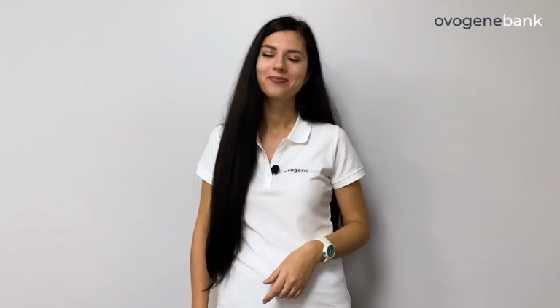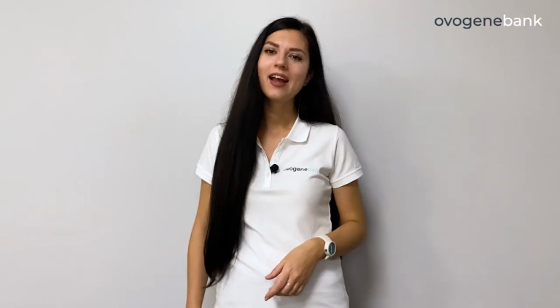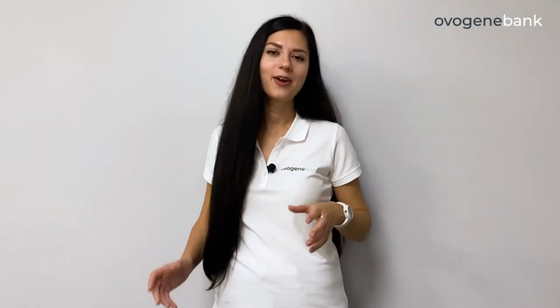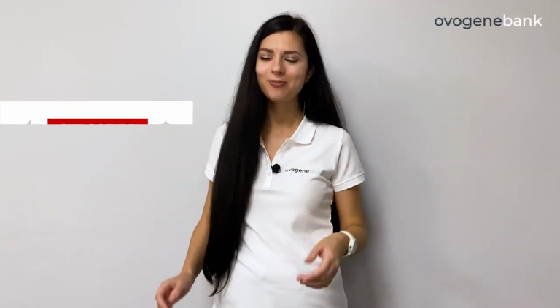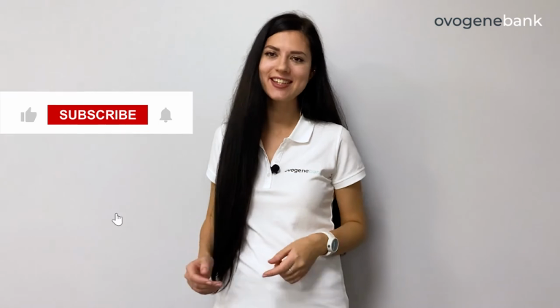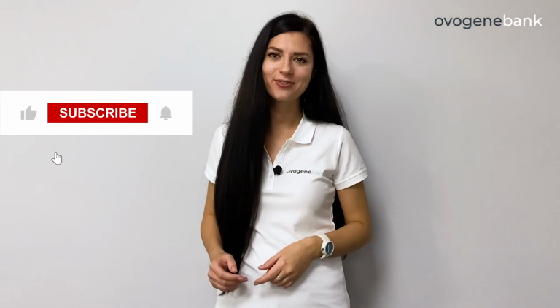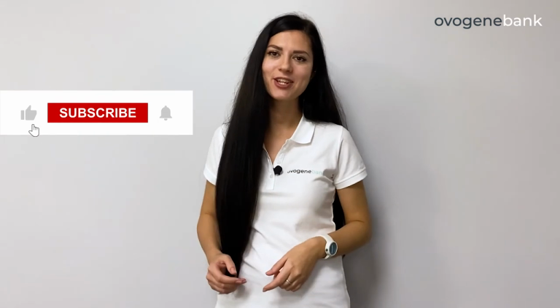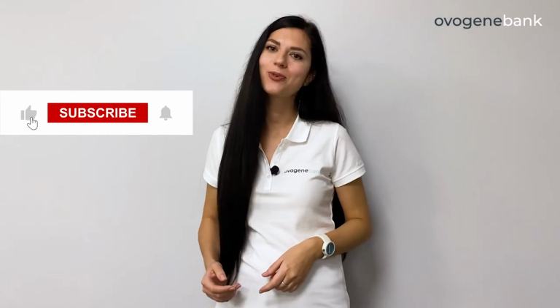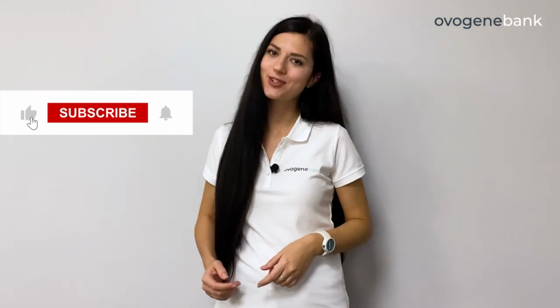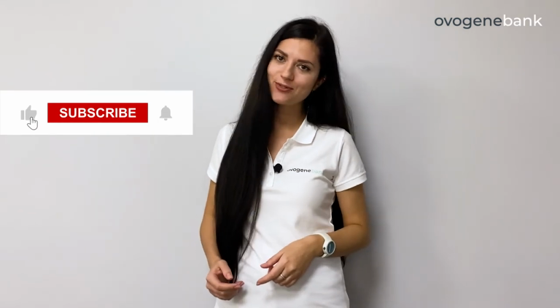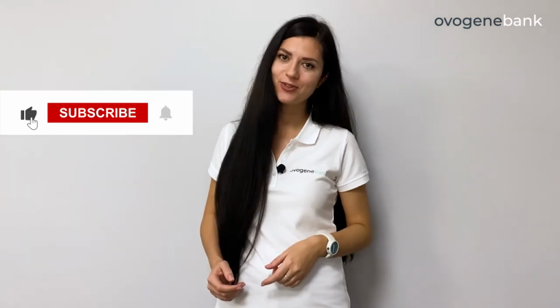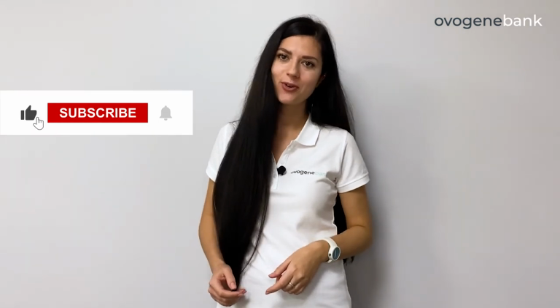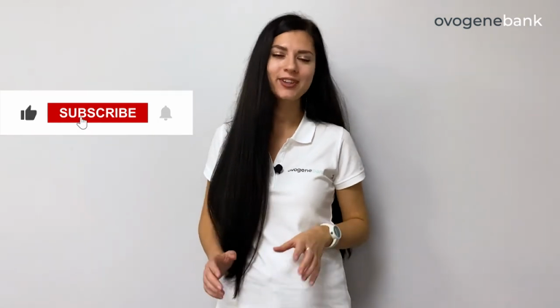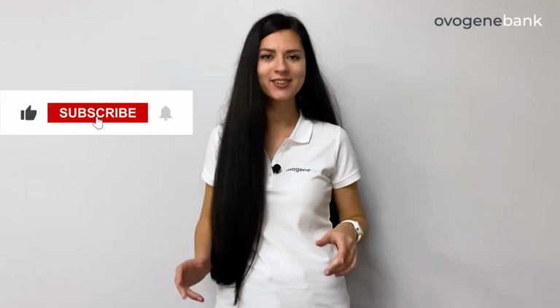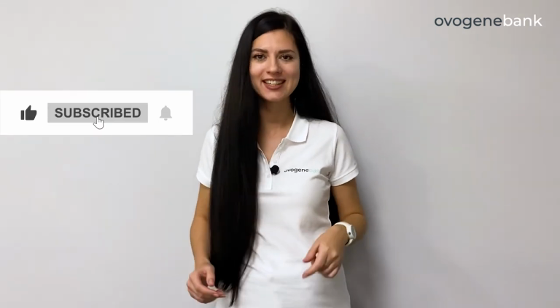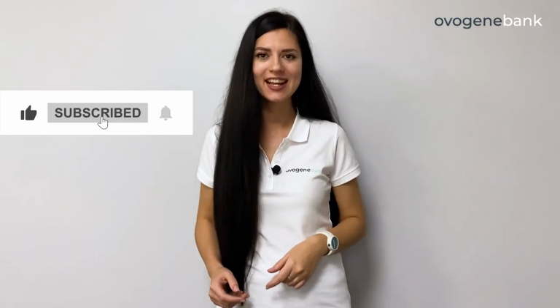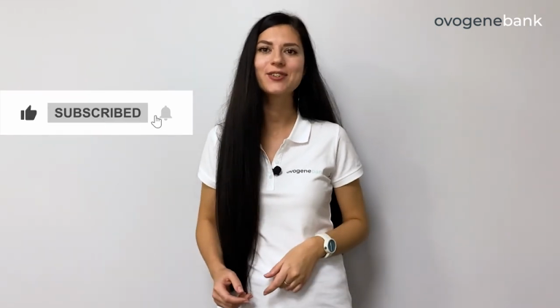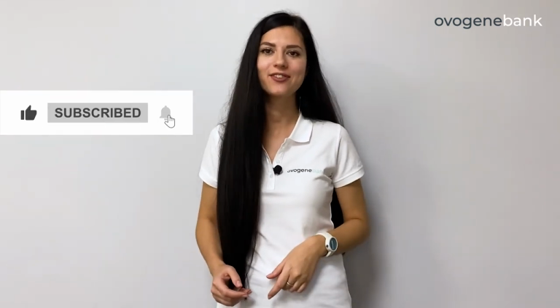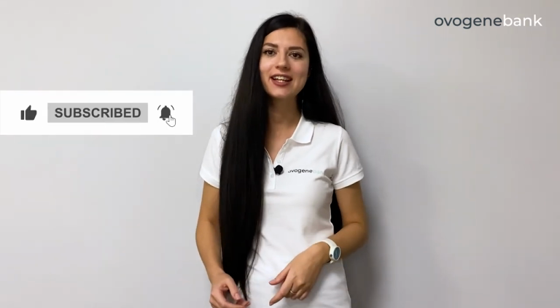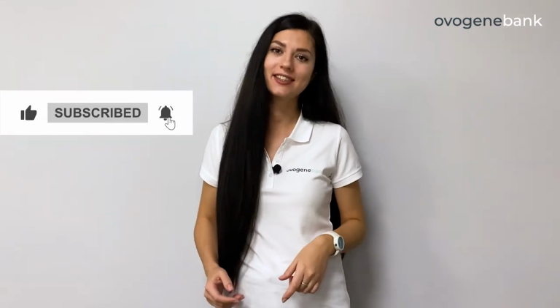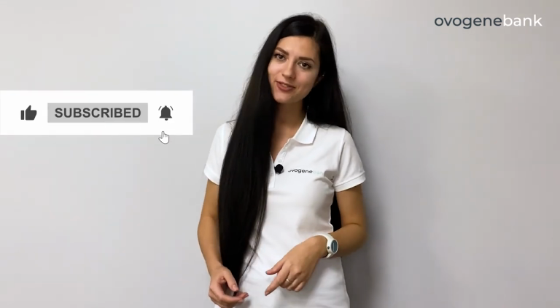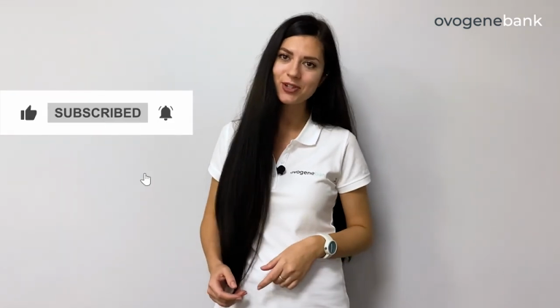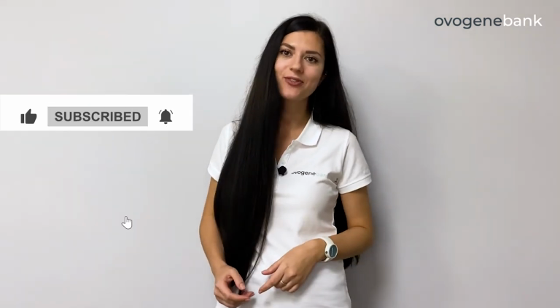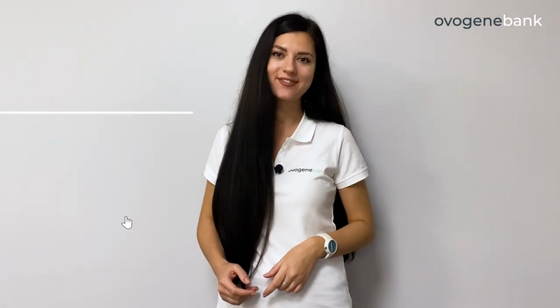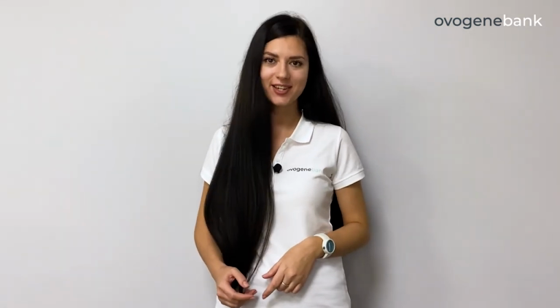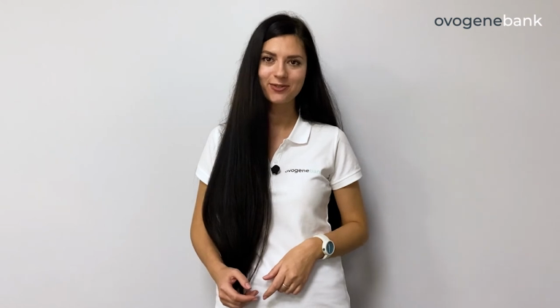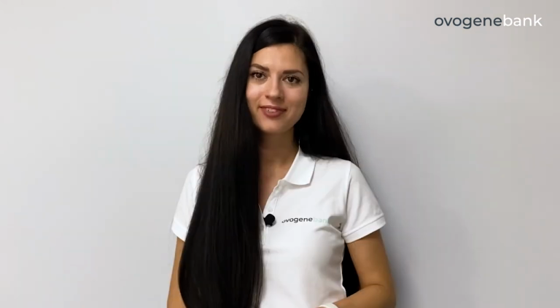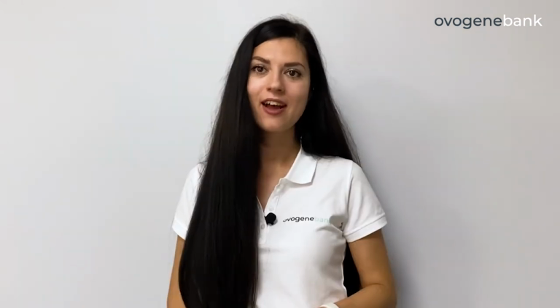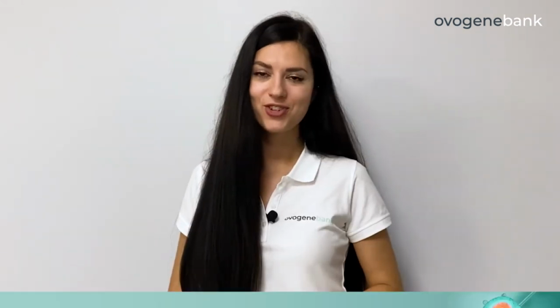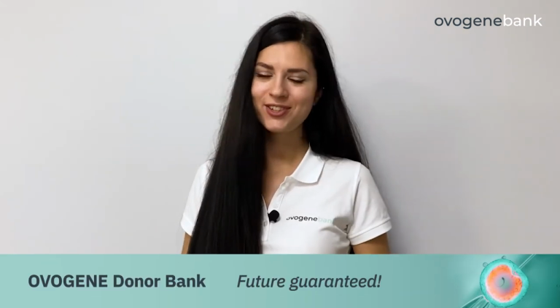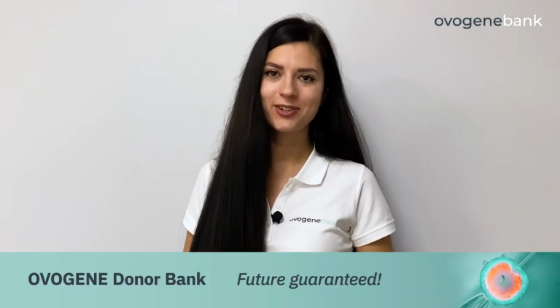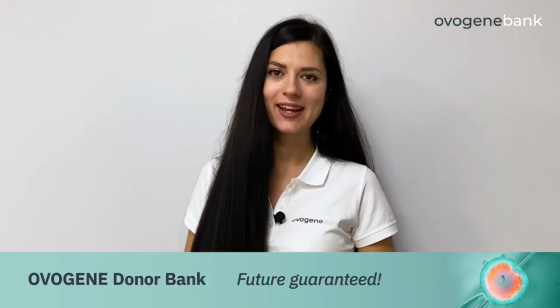I hope that this information was useful for you. All the contact details you can find in the description of this video. OvoGene Donor Bank.